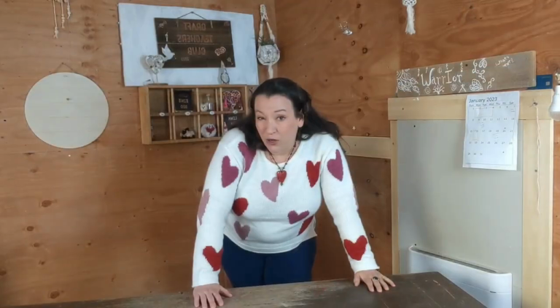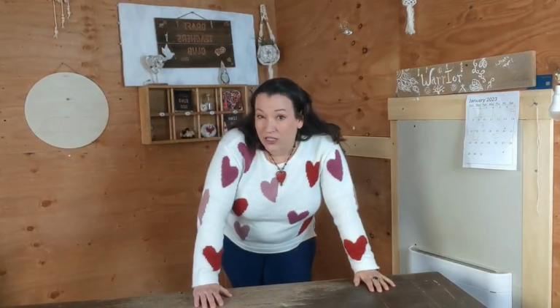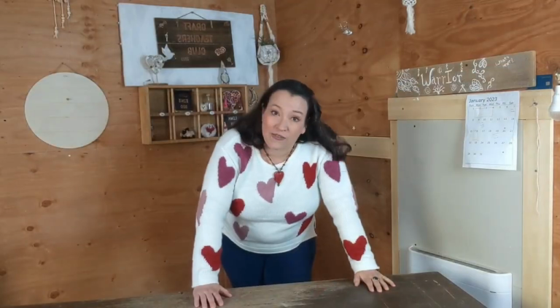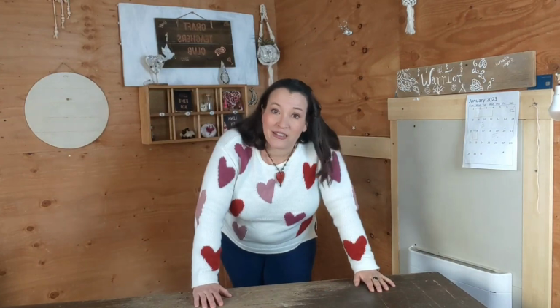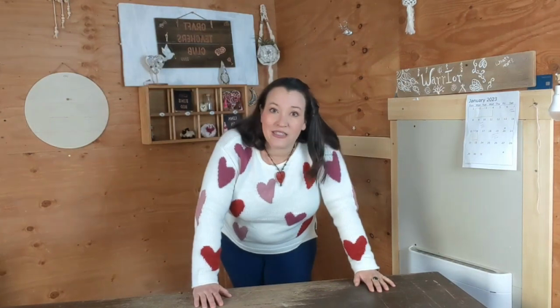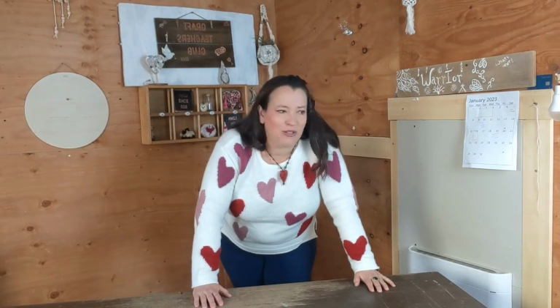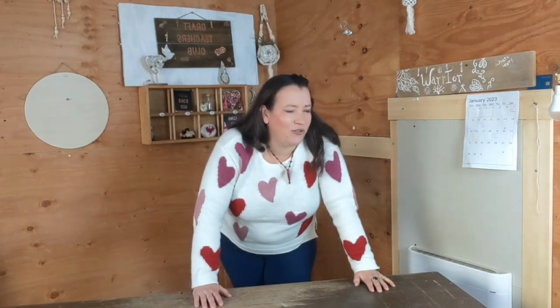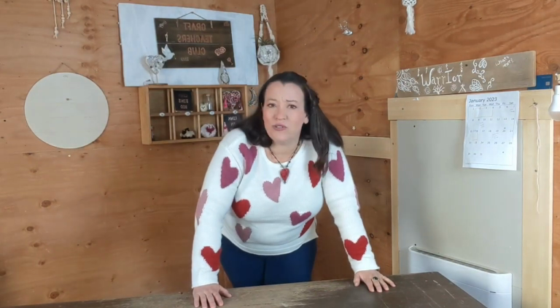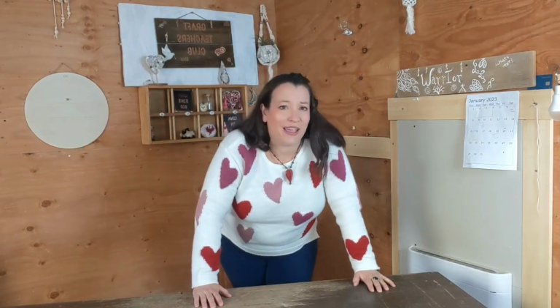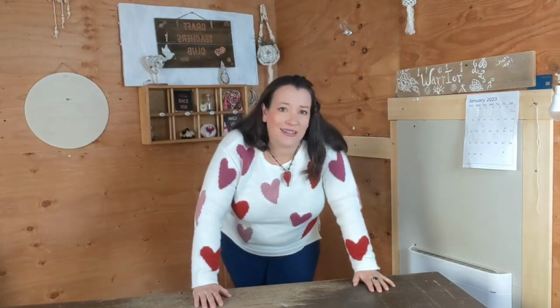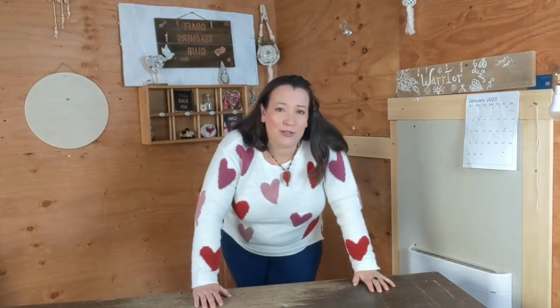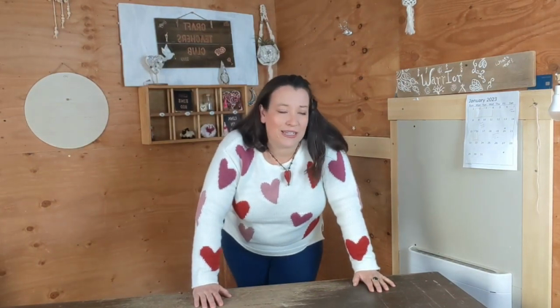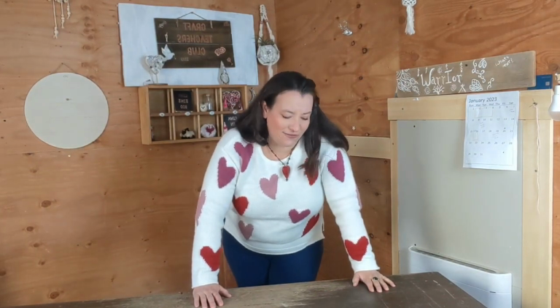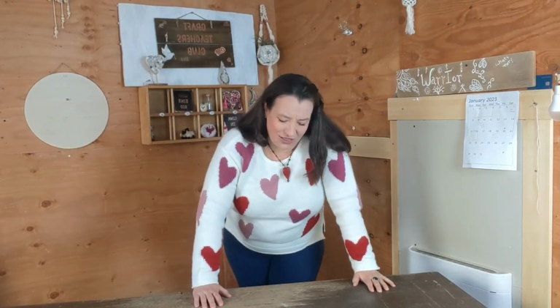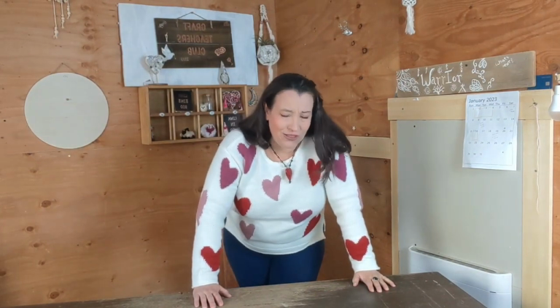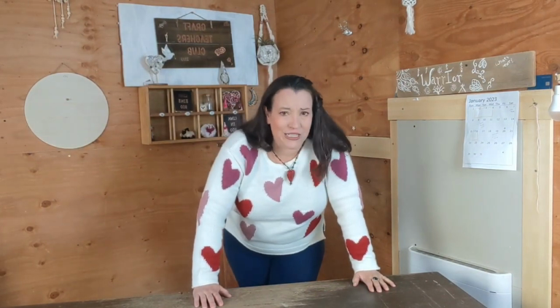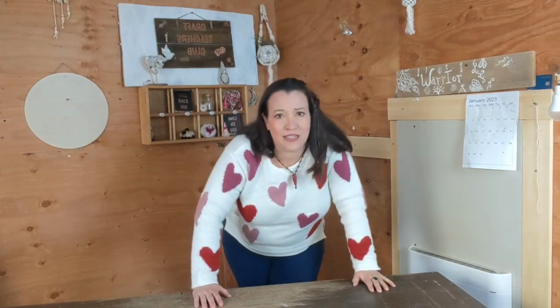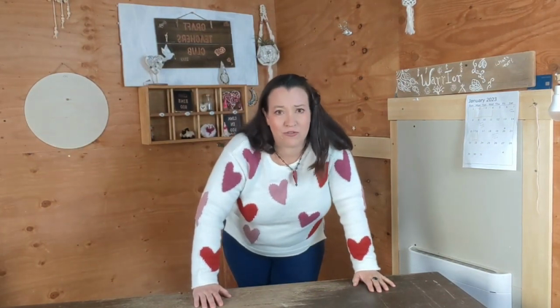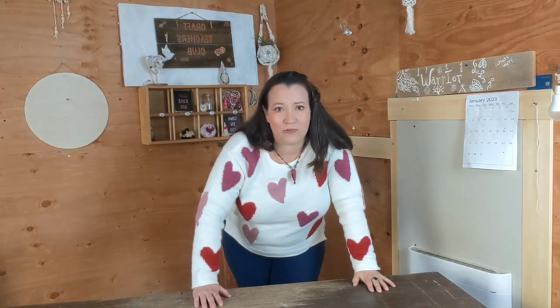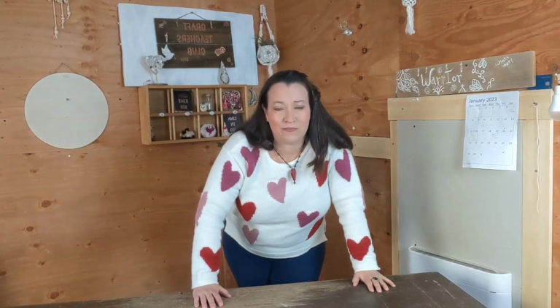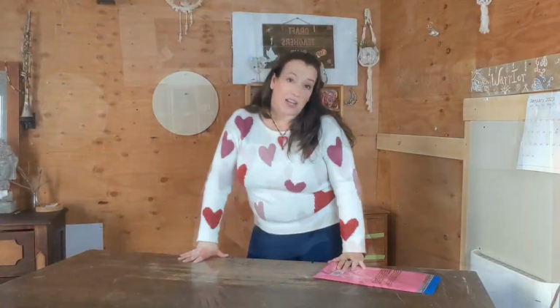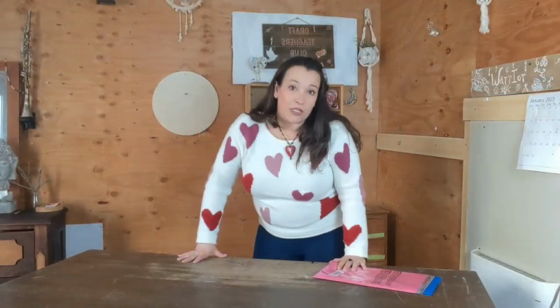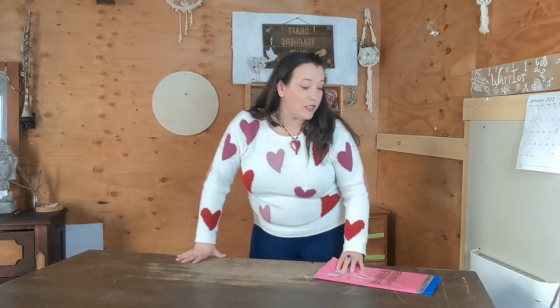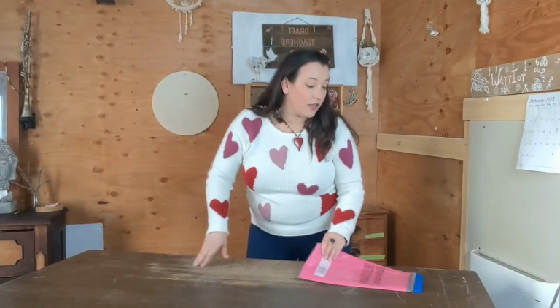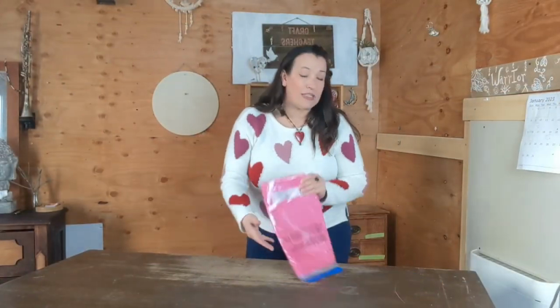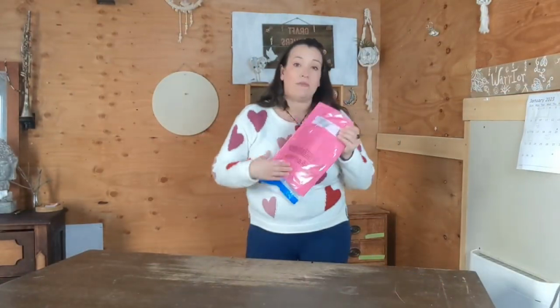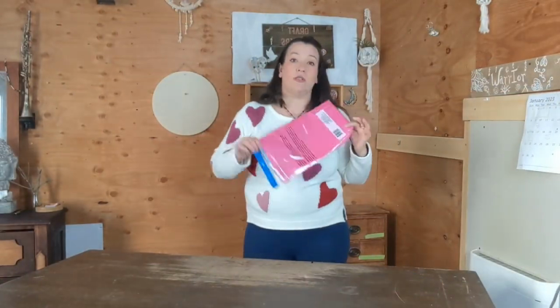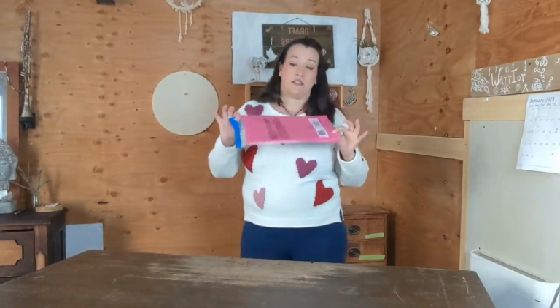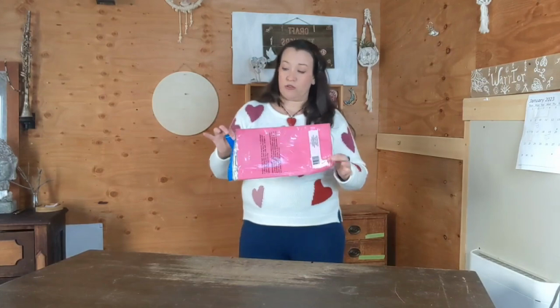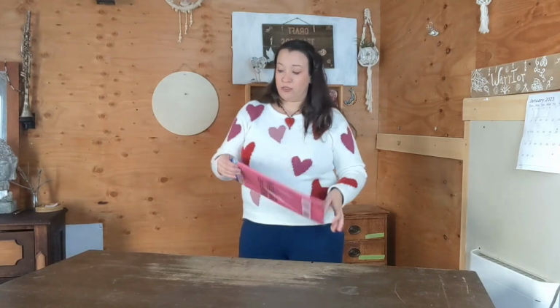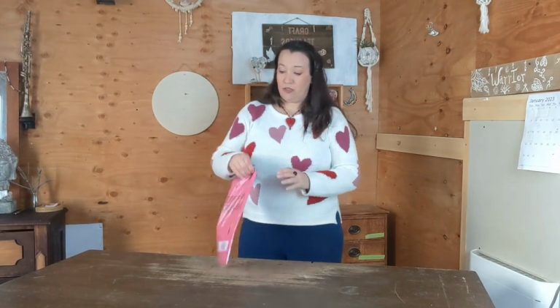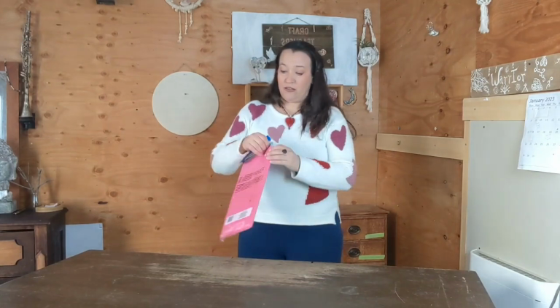My project is Valentine's themed, but you can do anything you like. In fact, you don't even need a theme for this one. The first thing I'm going to do is cover my table with a disposable tablecloth.